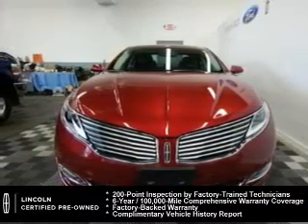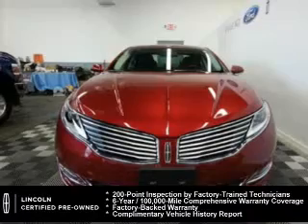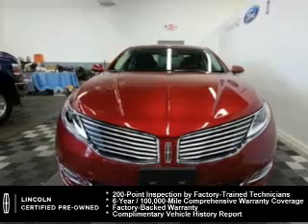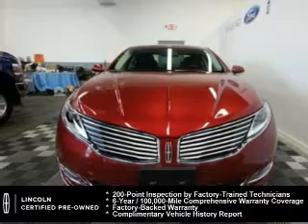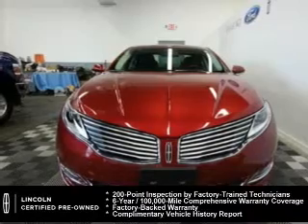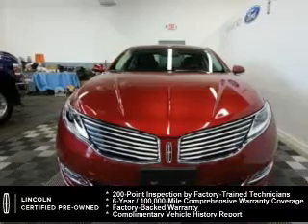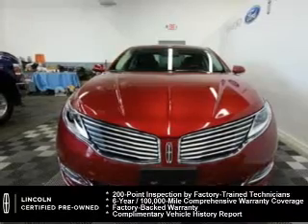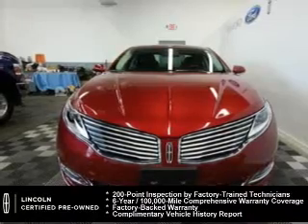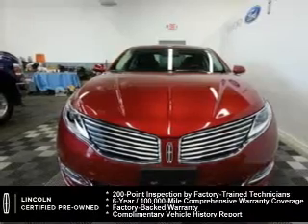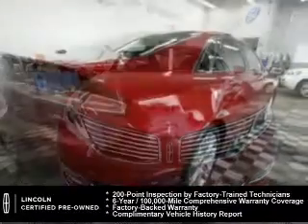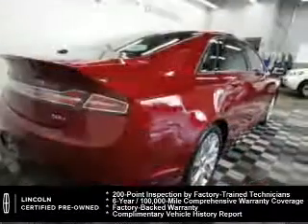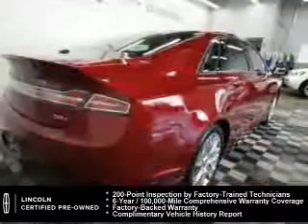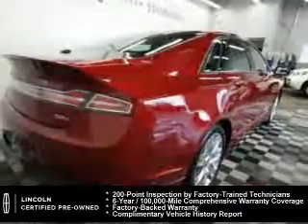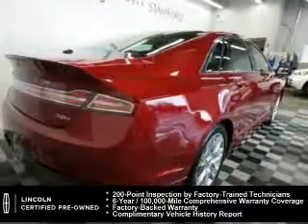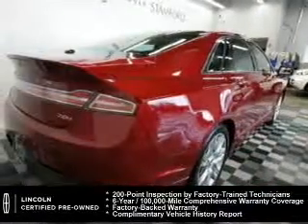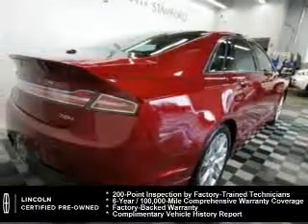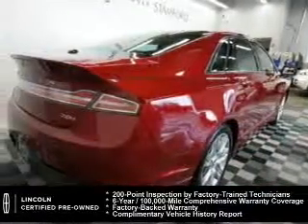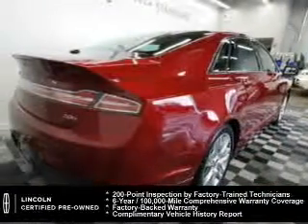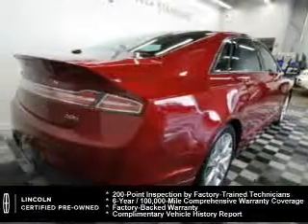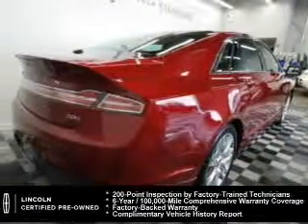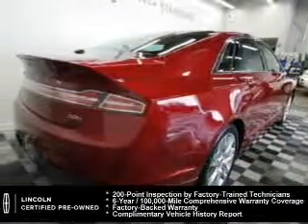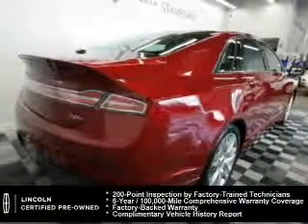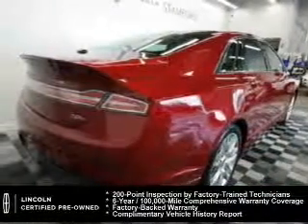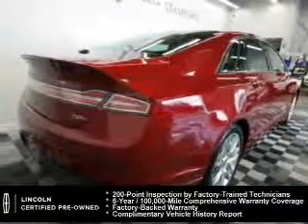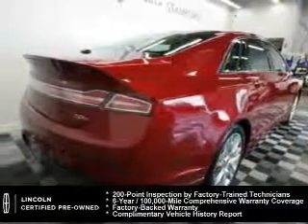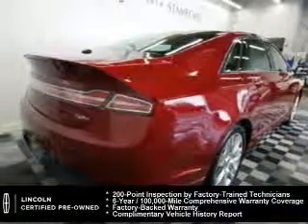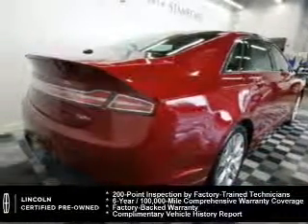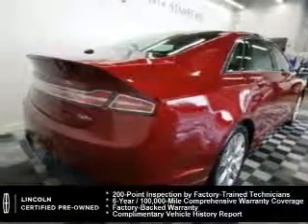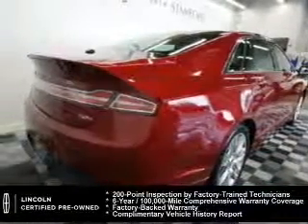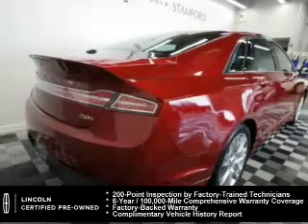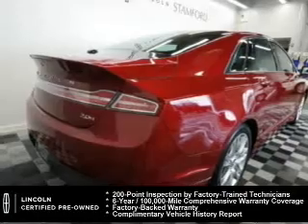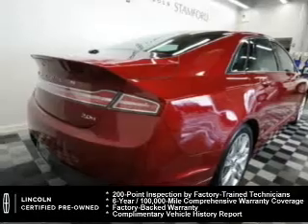And a 6-year, 100,000-mile comprehensive limited warranty coverage on more than 500 components.